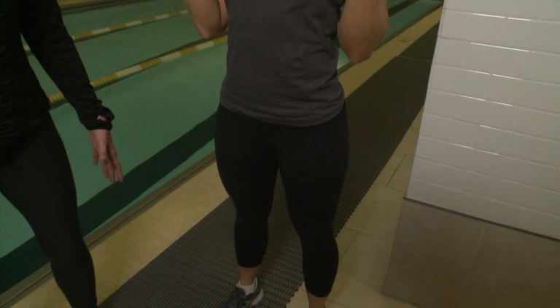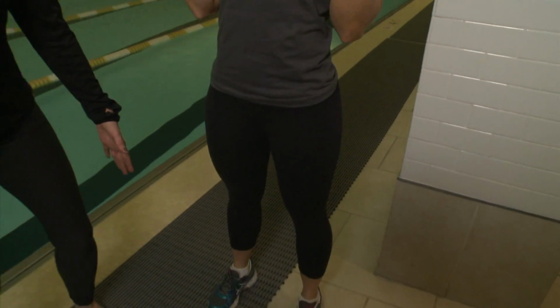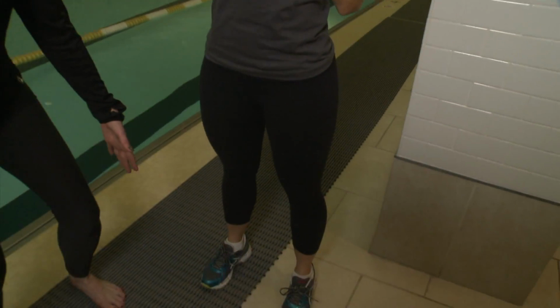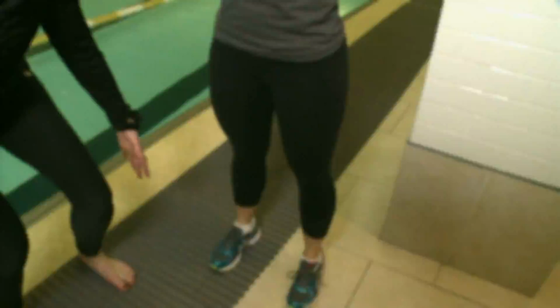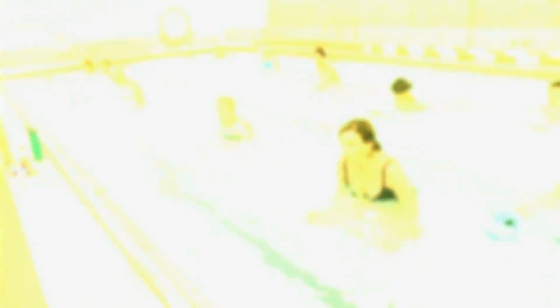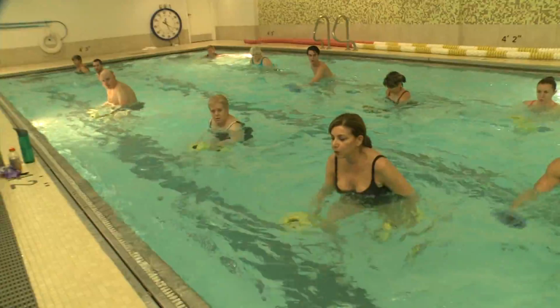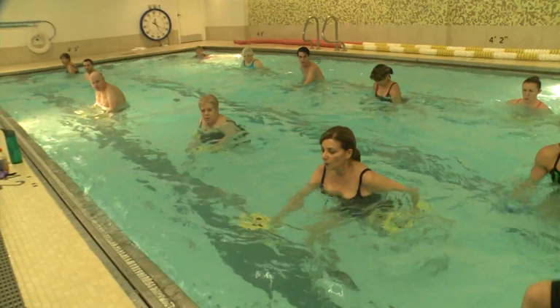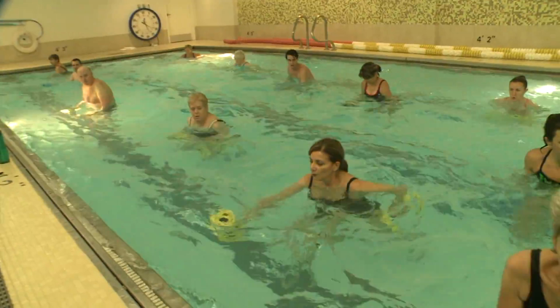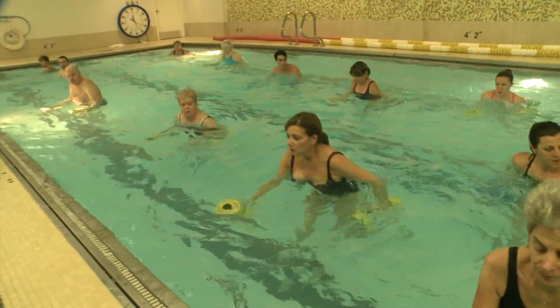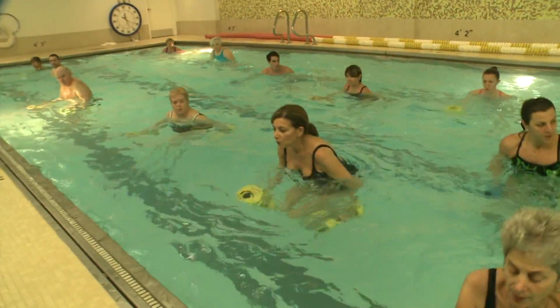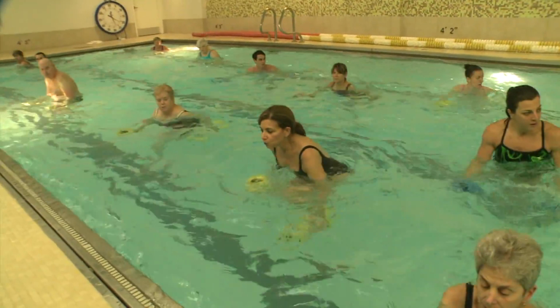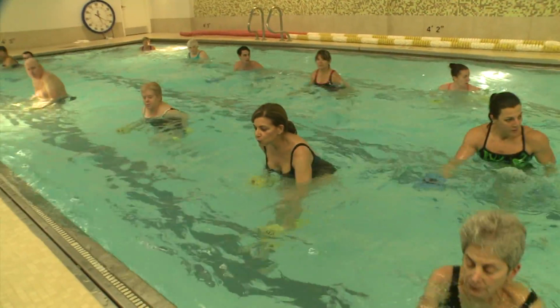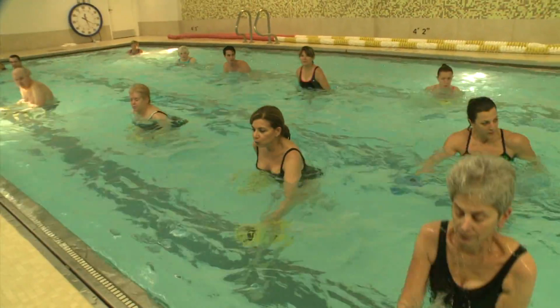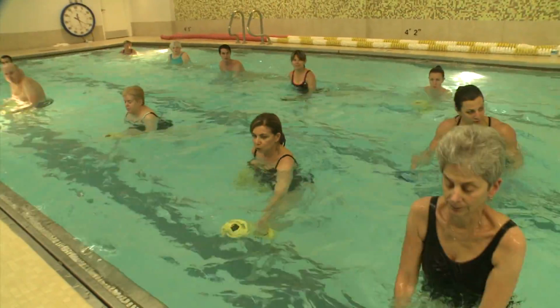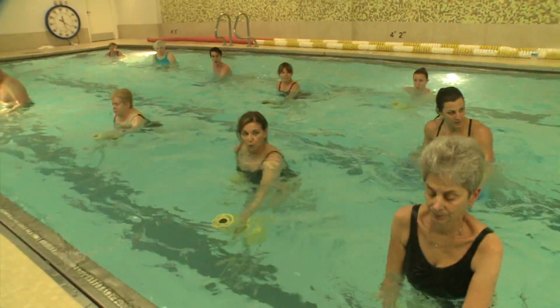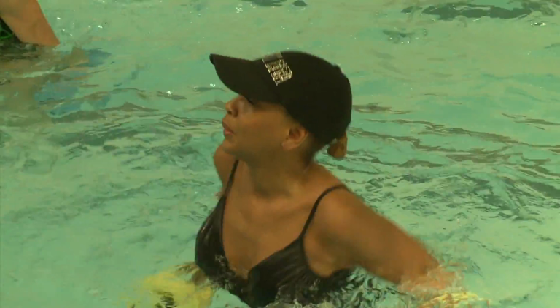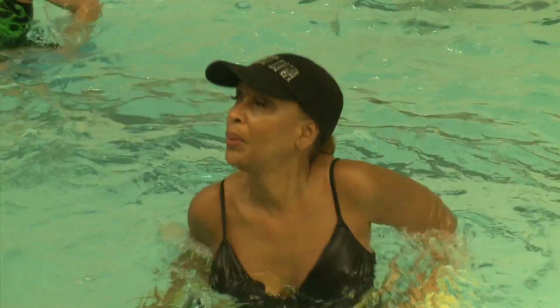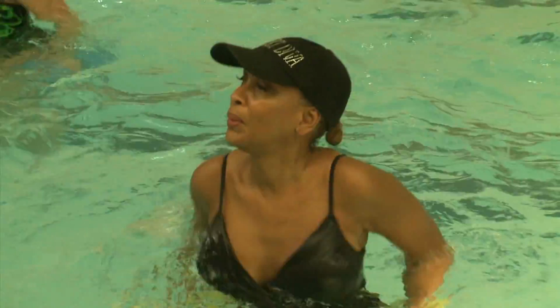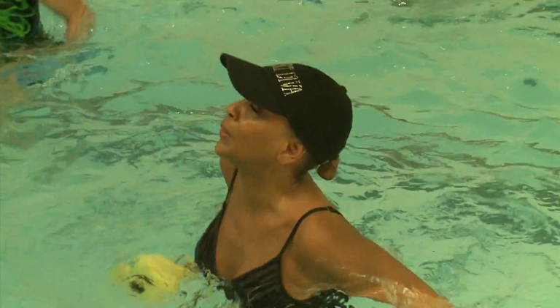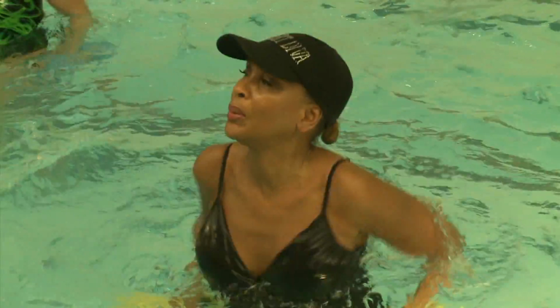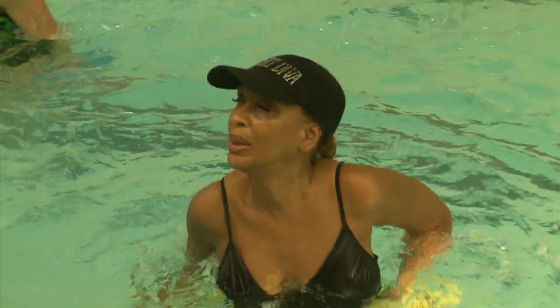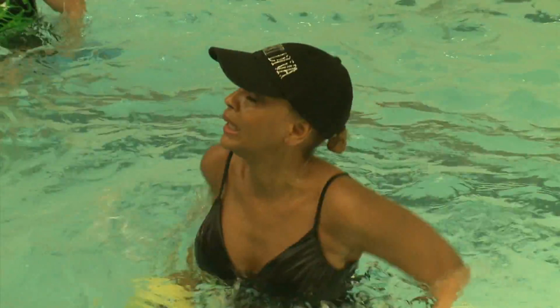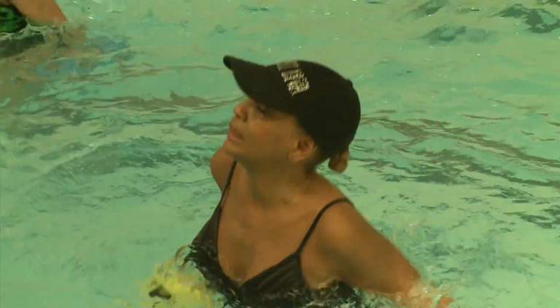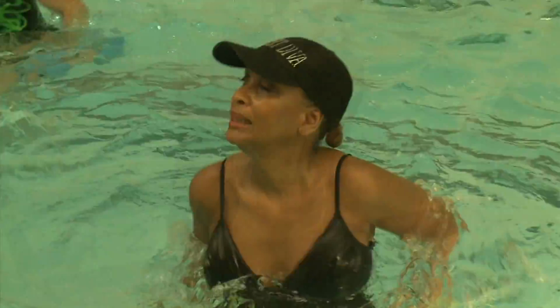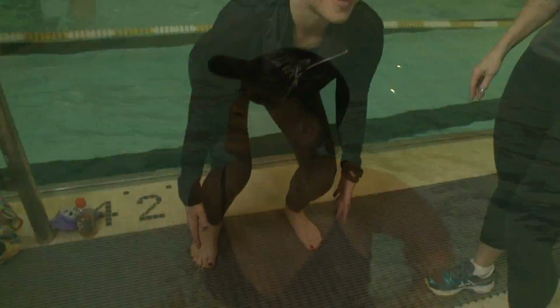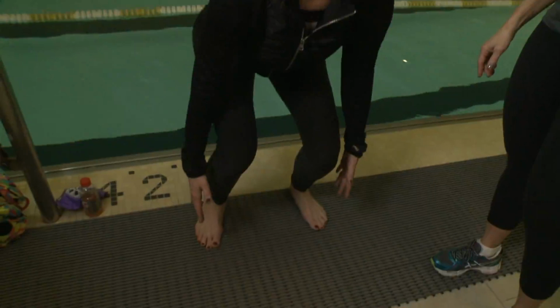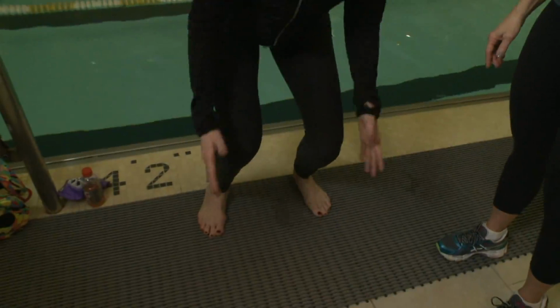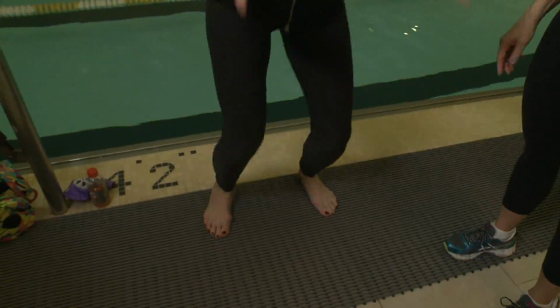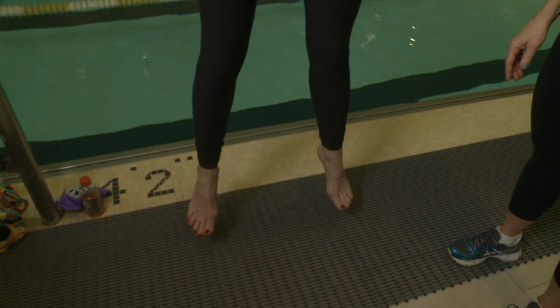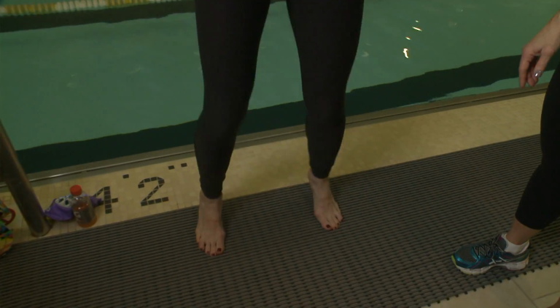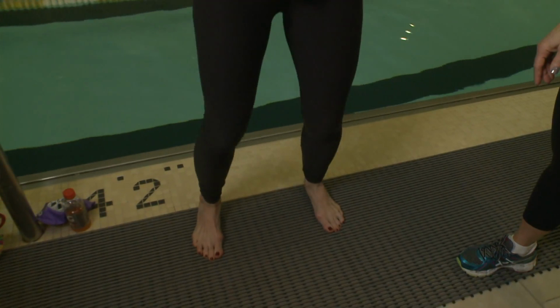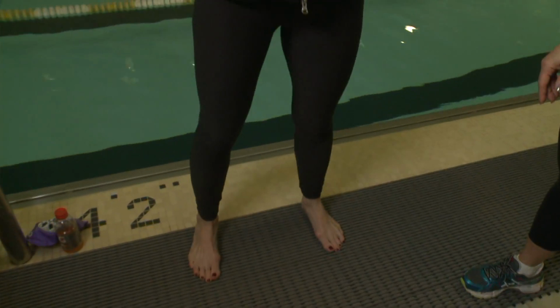Another move — you're going to do some sort of squat movement with maybe a curl. Think about how much more resistance is happening in that curl with those water weights and having to pull through the water.